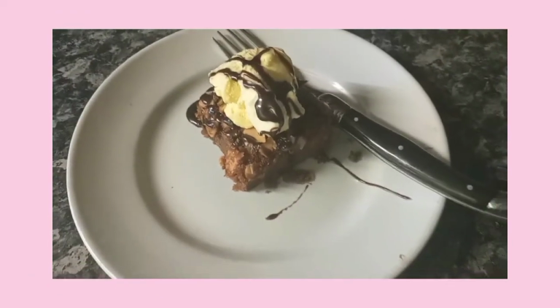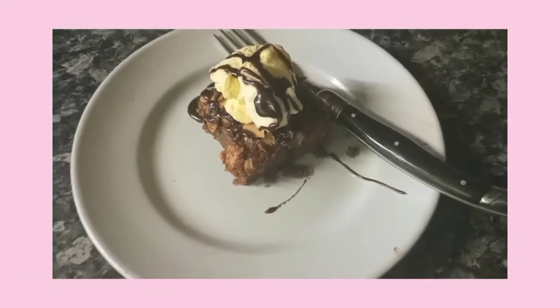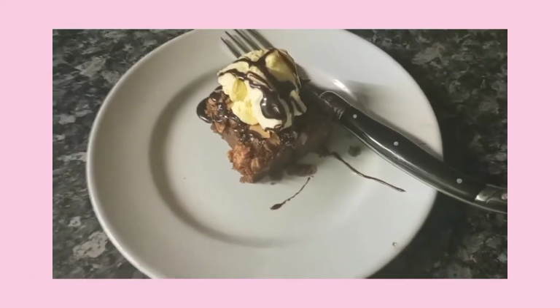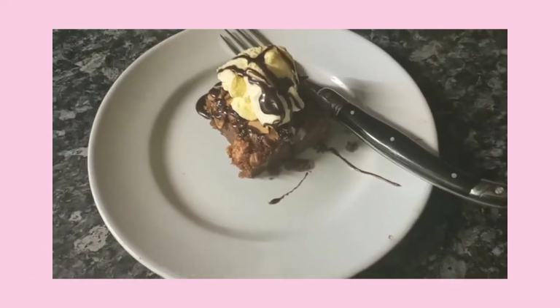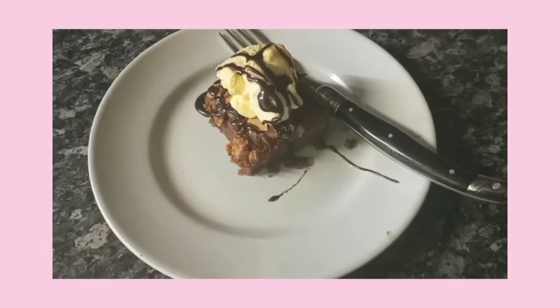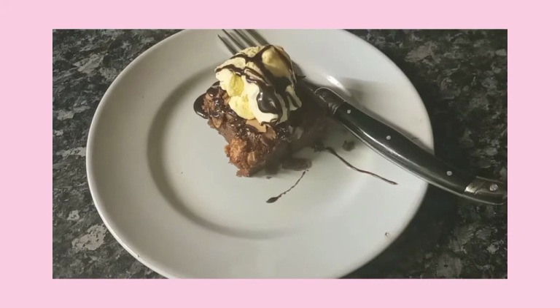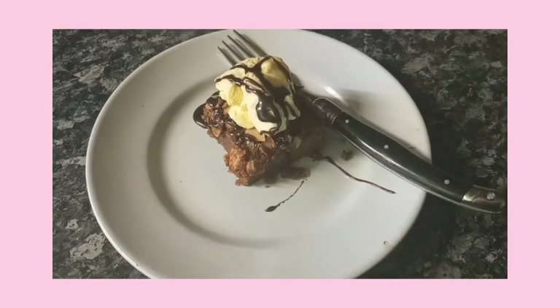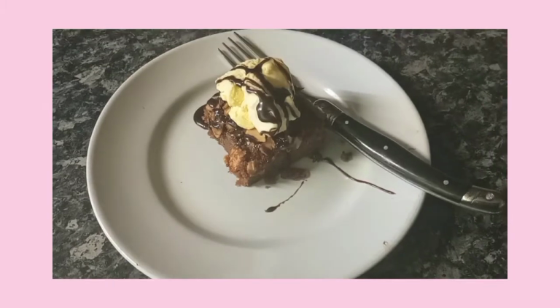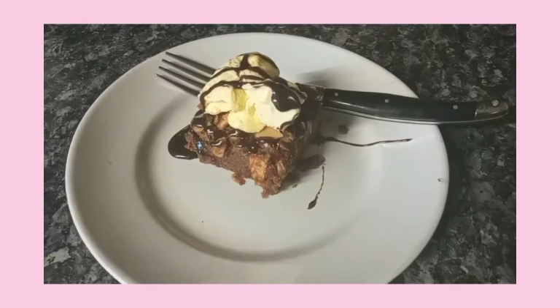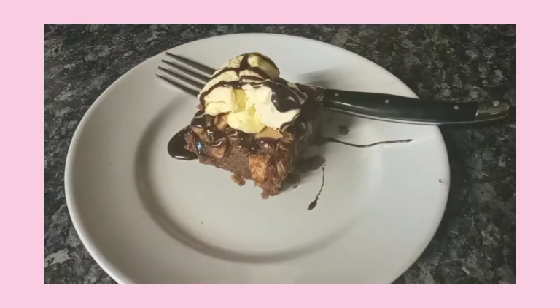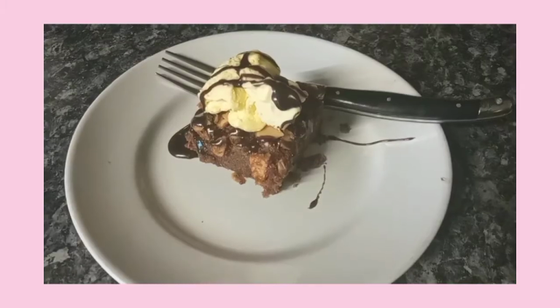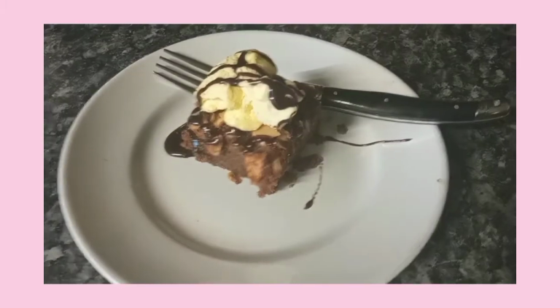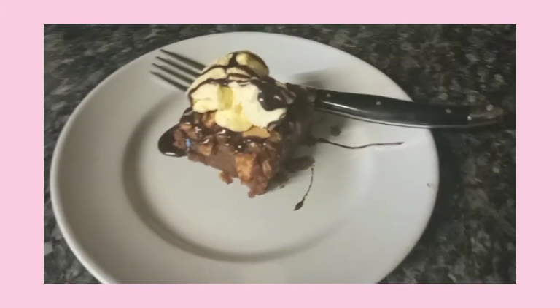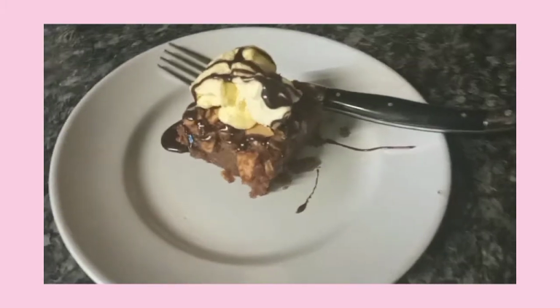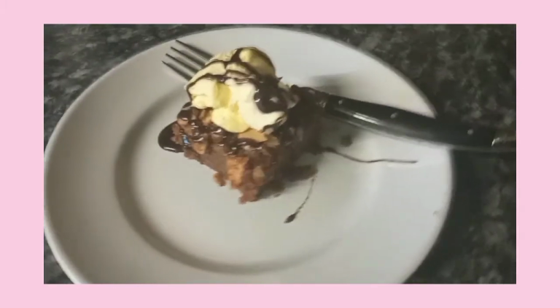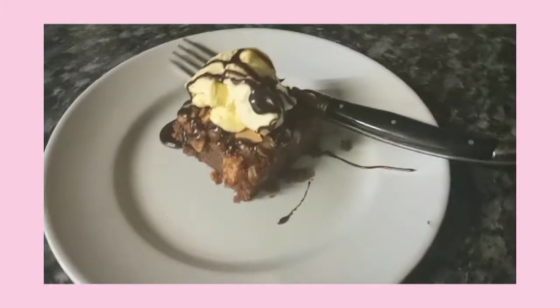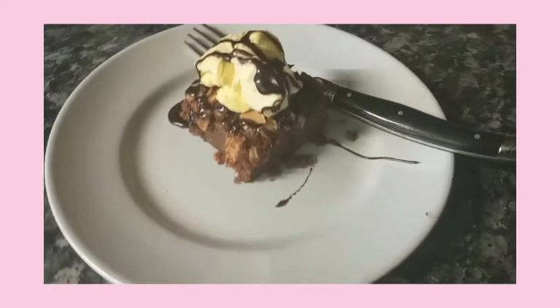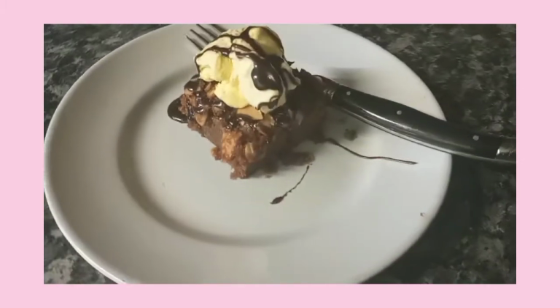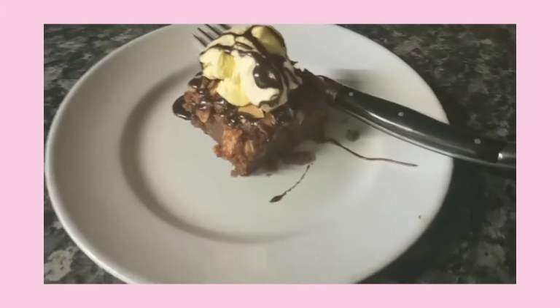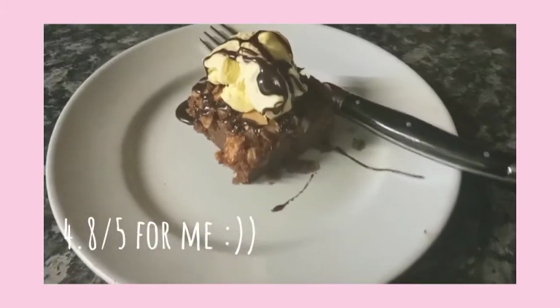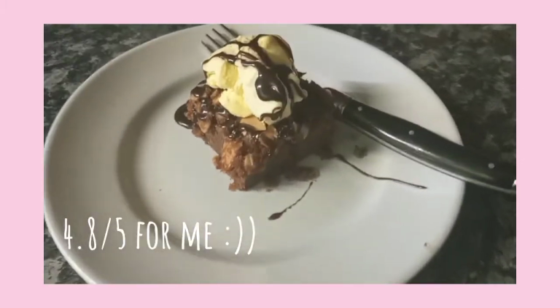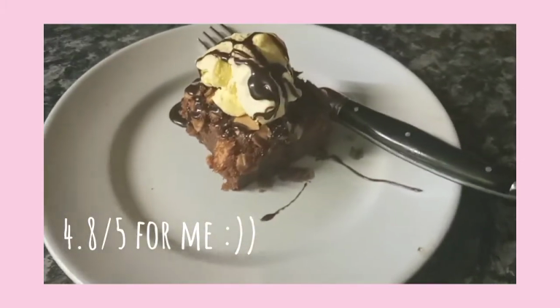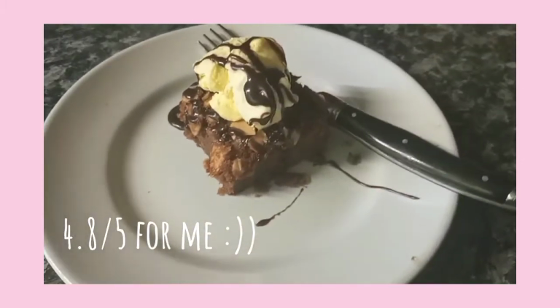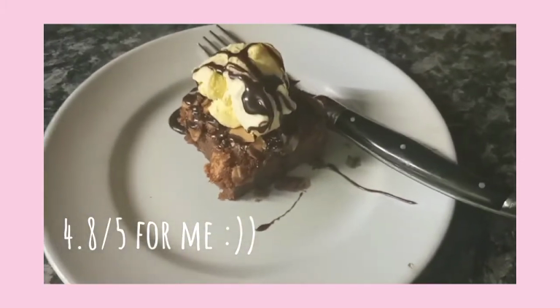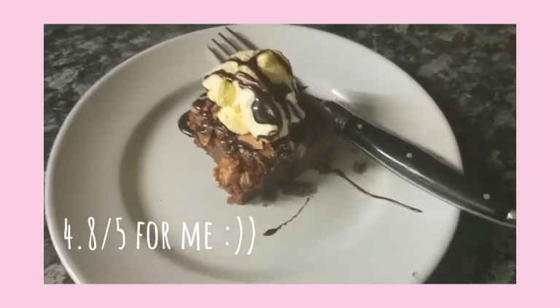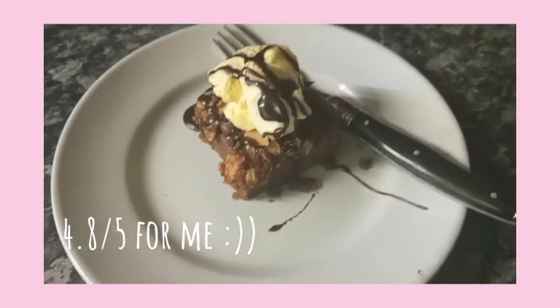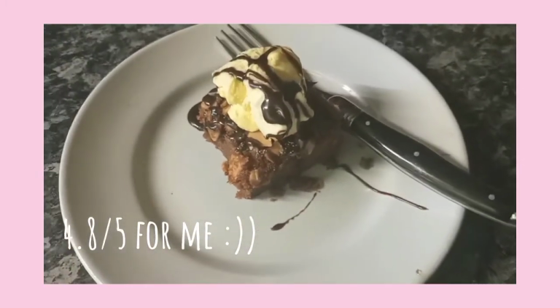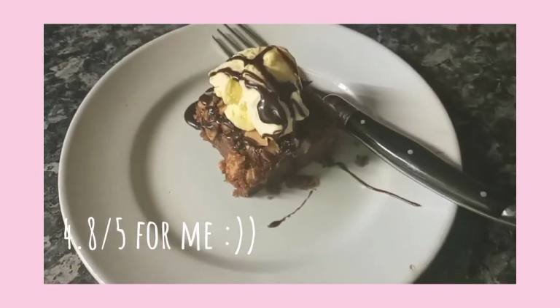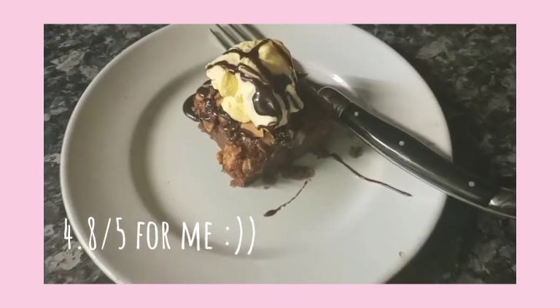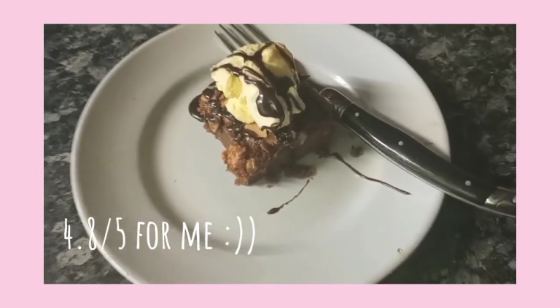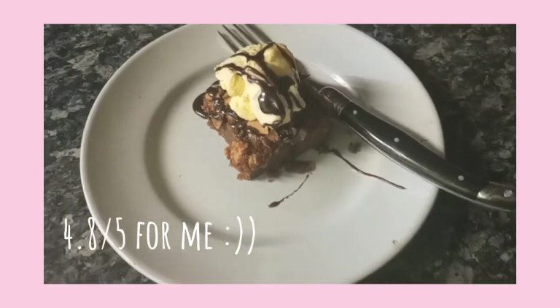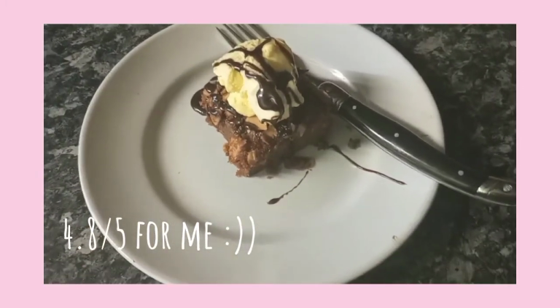Top off with any toppings of your choice — ice cream, syrup, chocolate chips — and enjoy! I really hope you guys enjoyed, see you guys in the next one, bye!